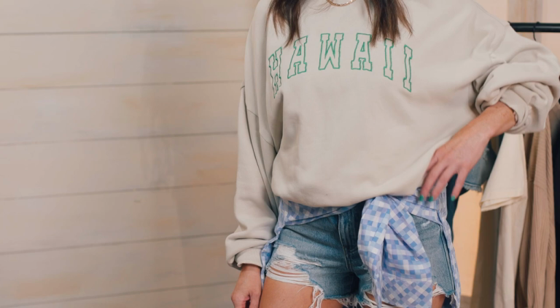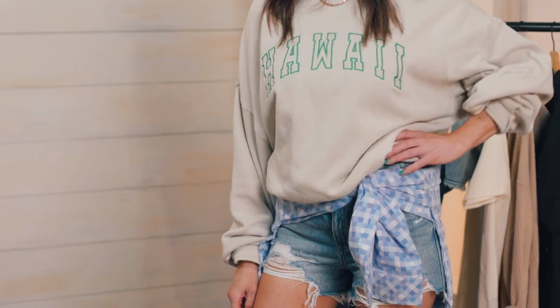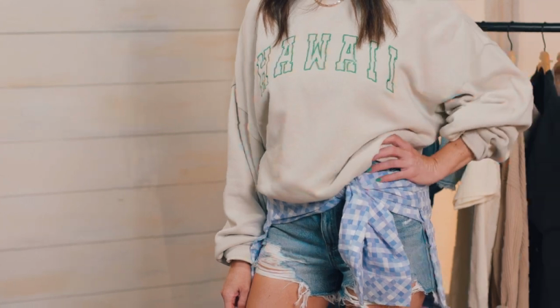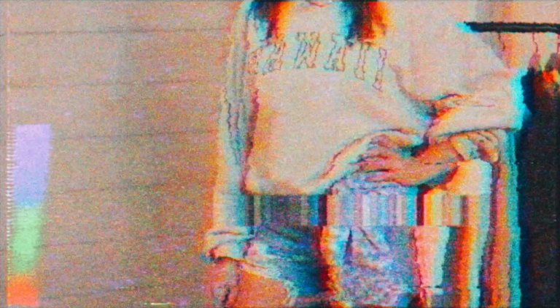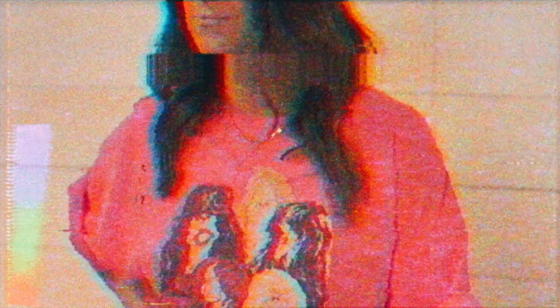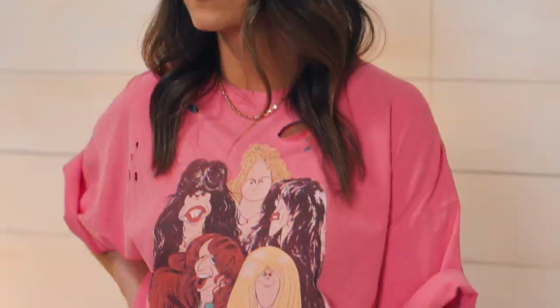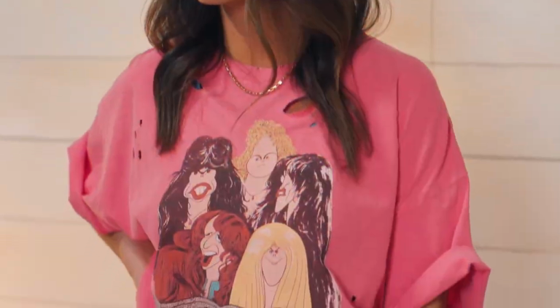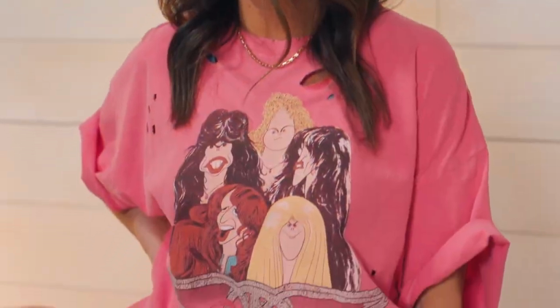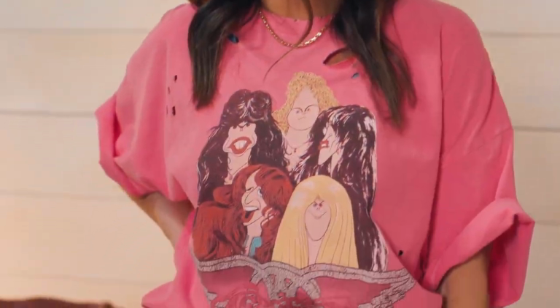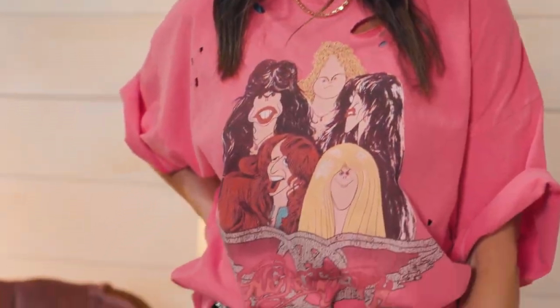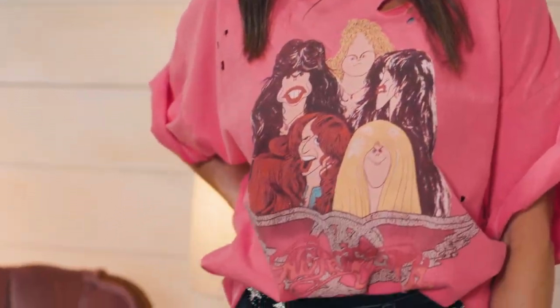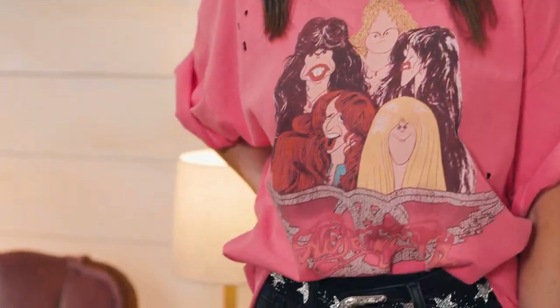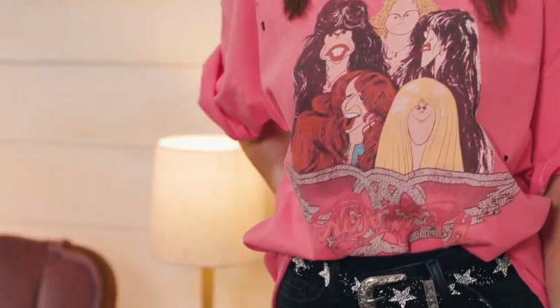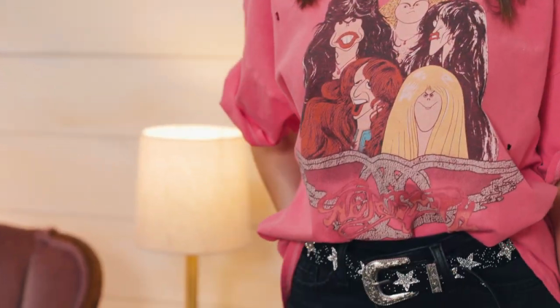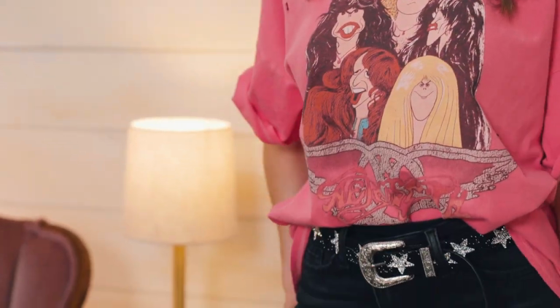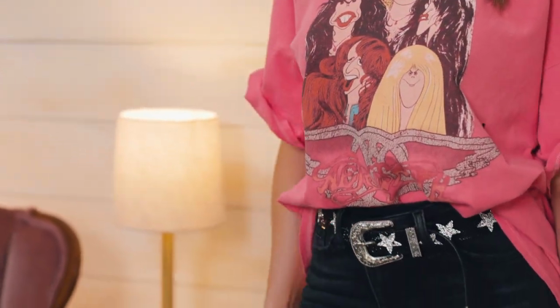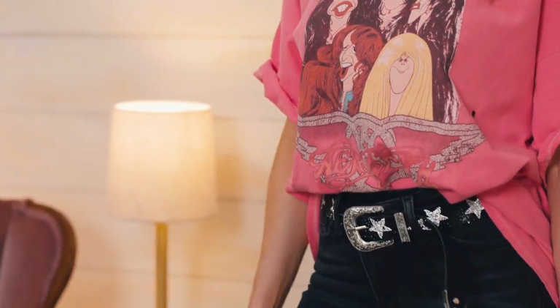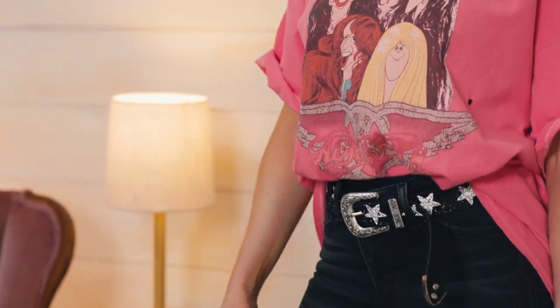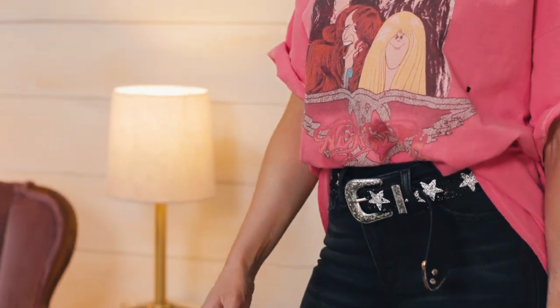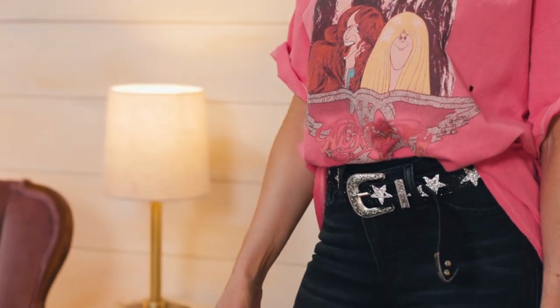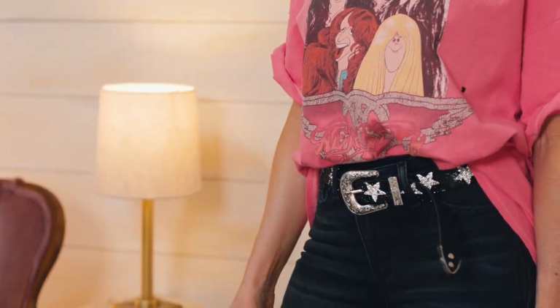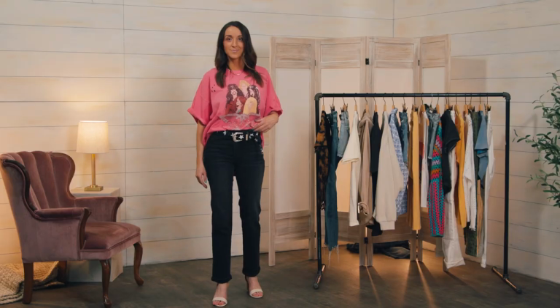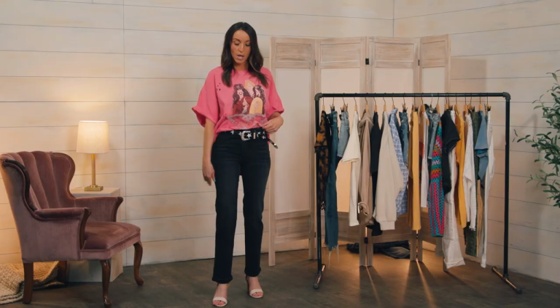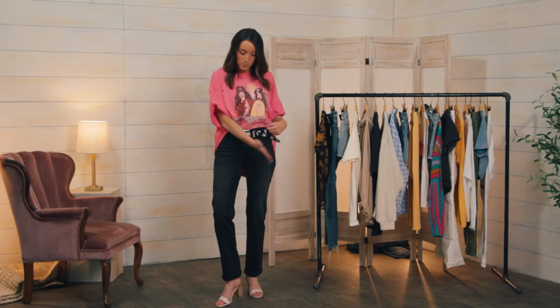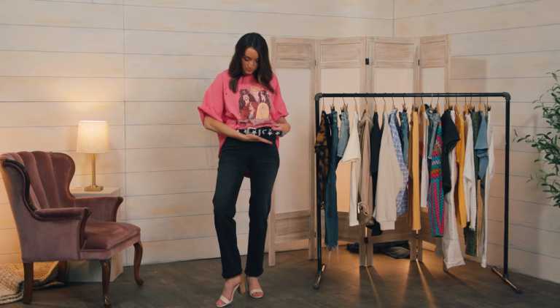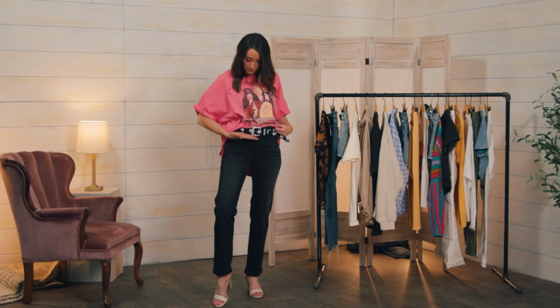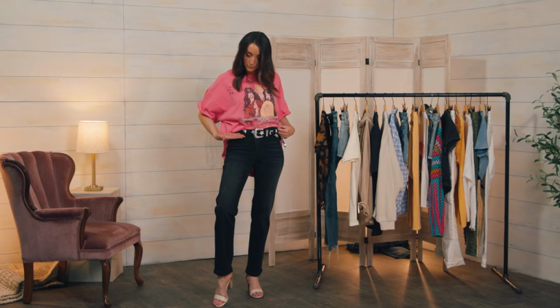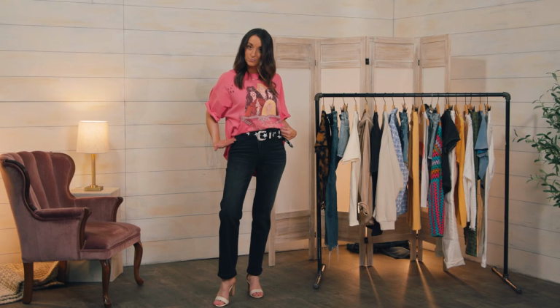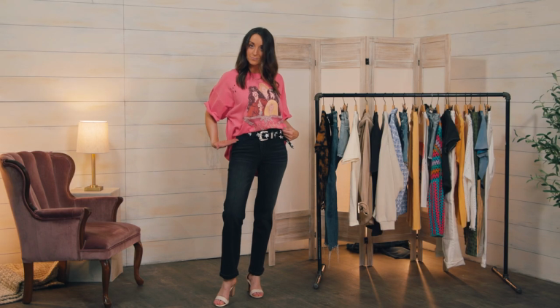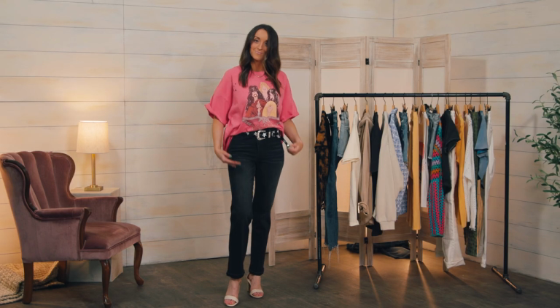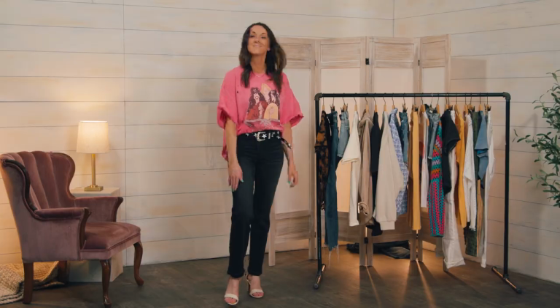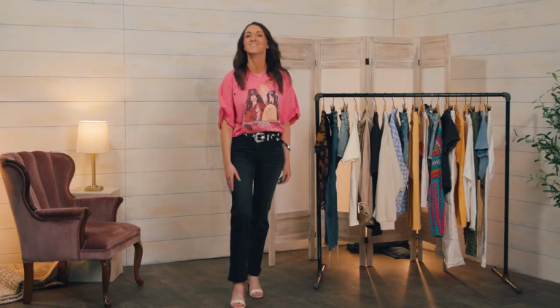A simple way to make your destructive band tee even cooler is to add a studded belt that really amps up the vibe.